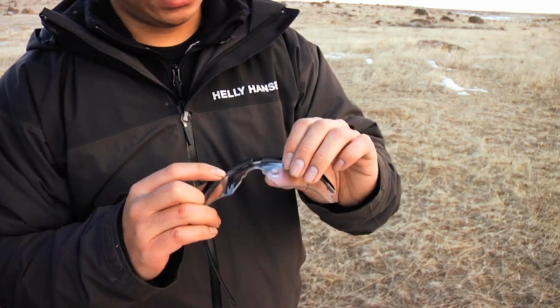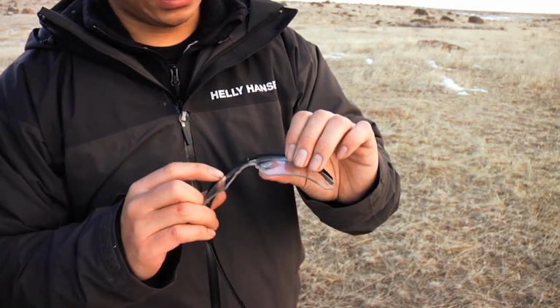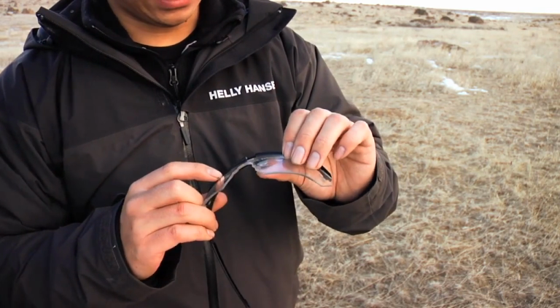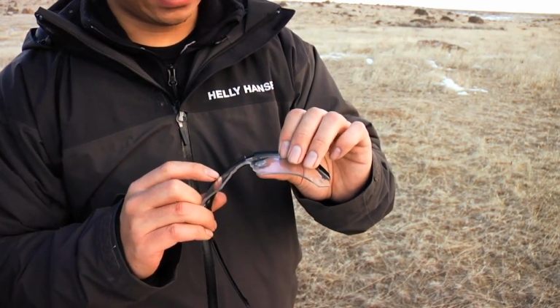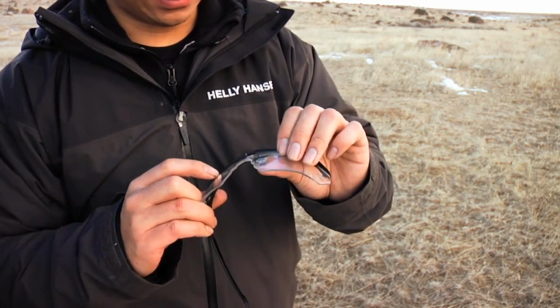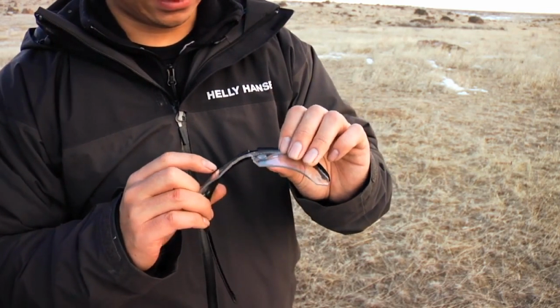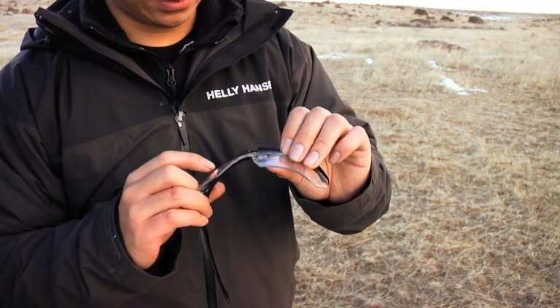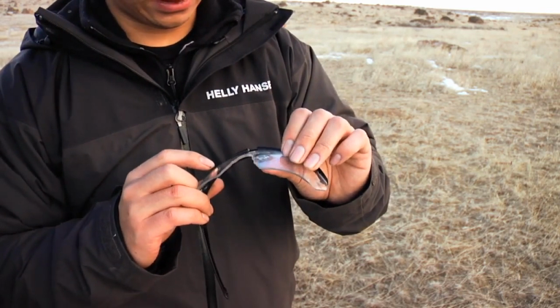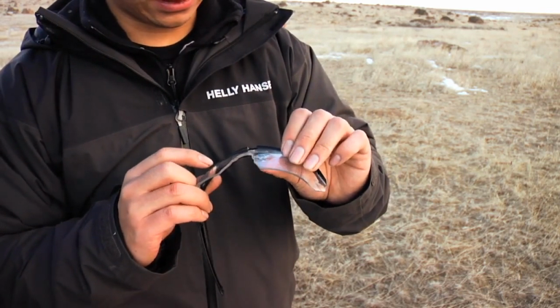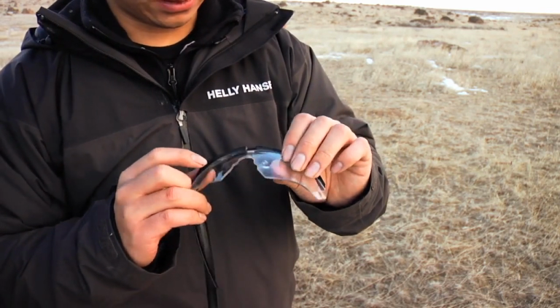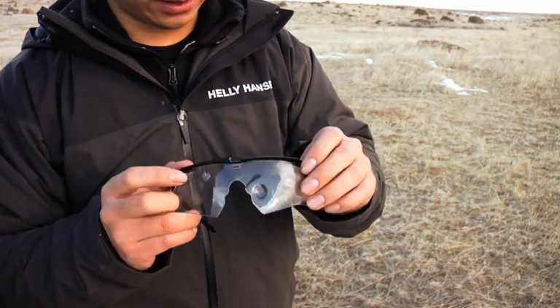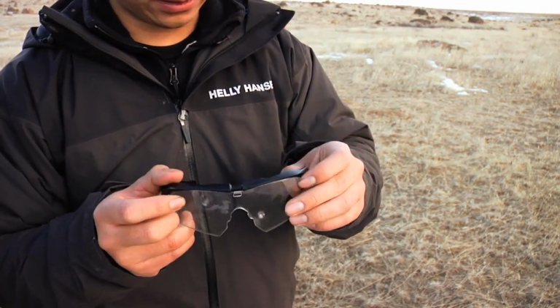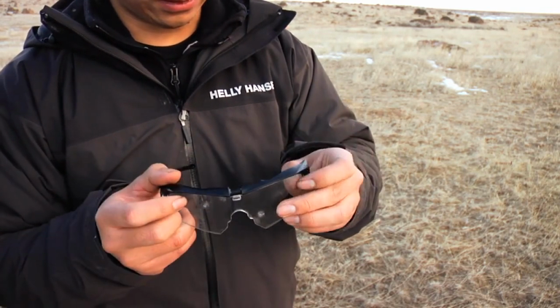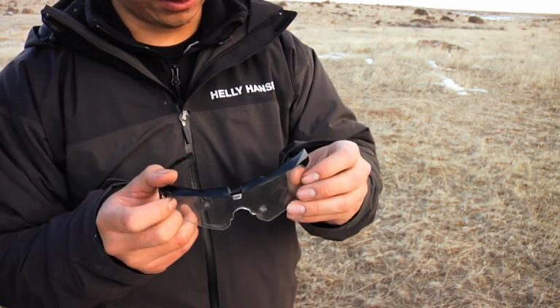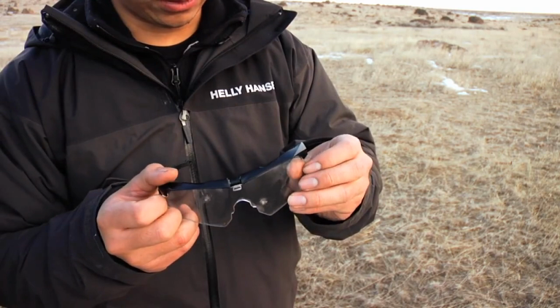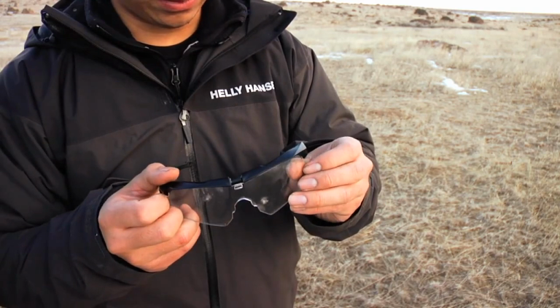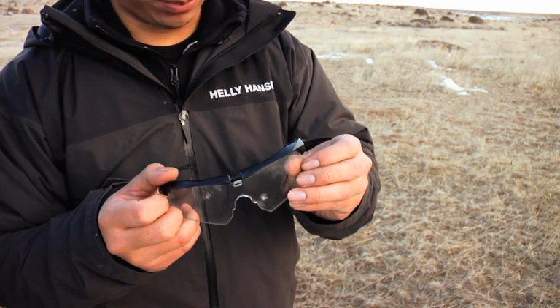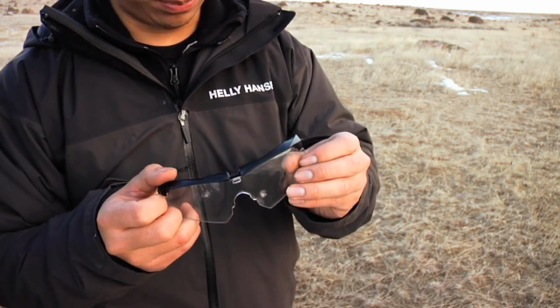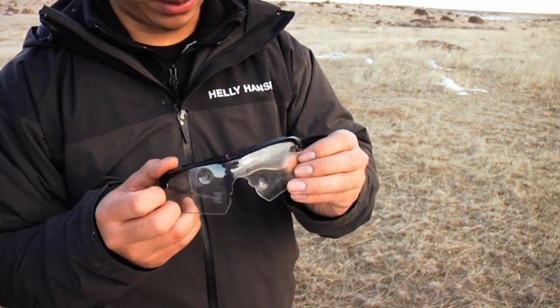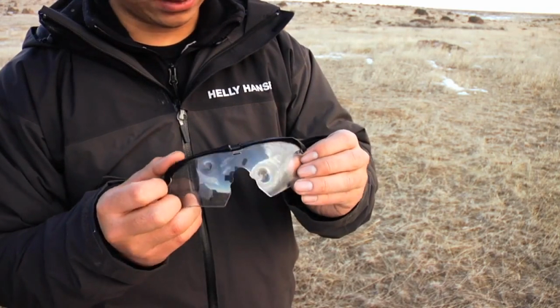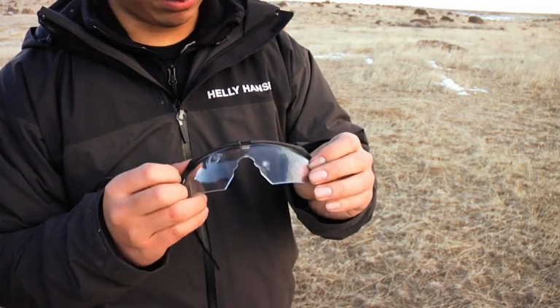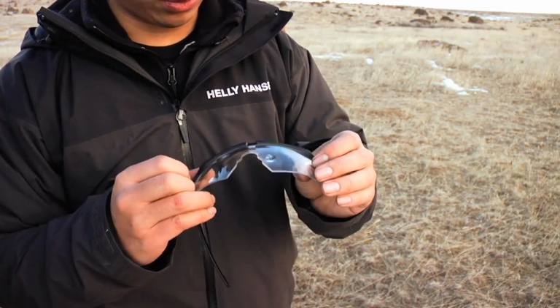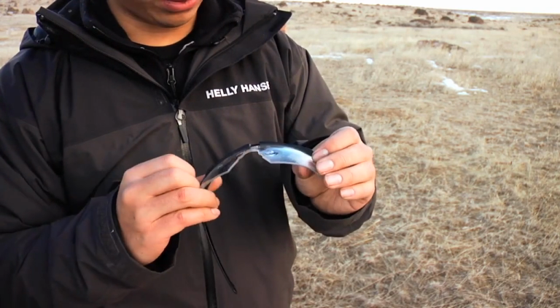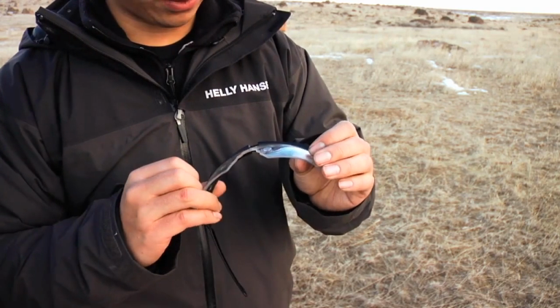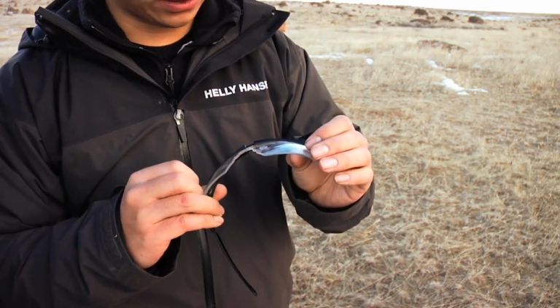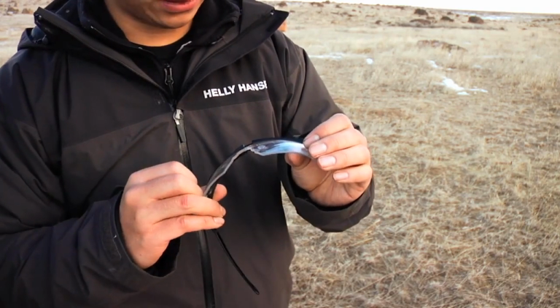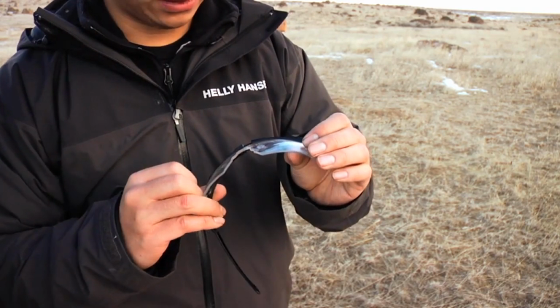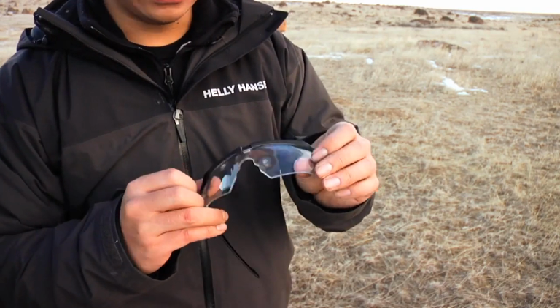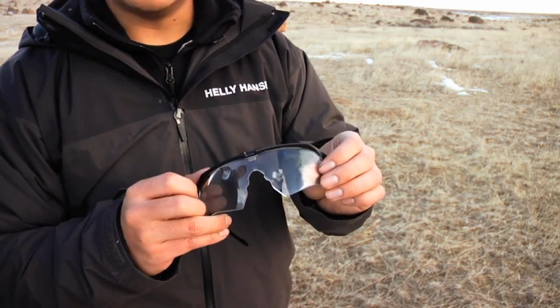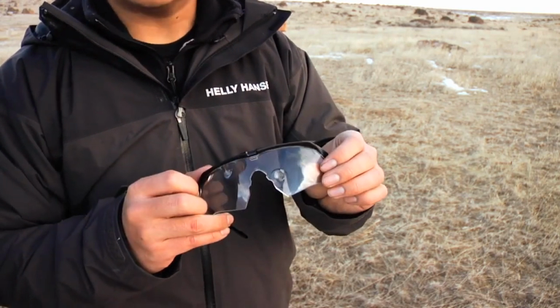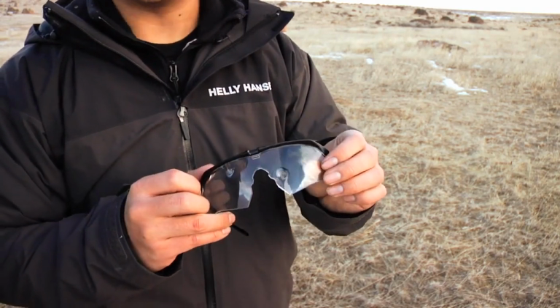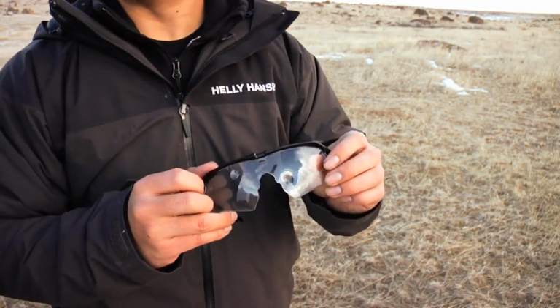The next thing to do is basically point-blank range. Scary.